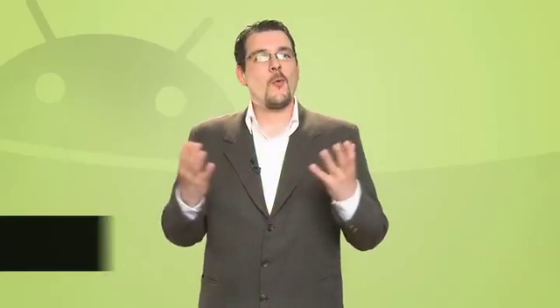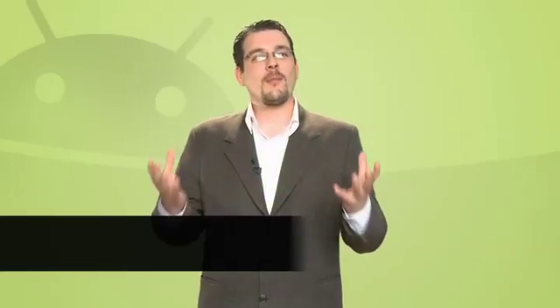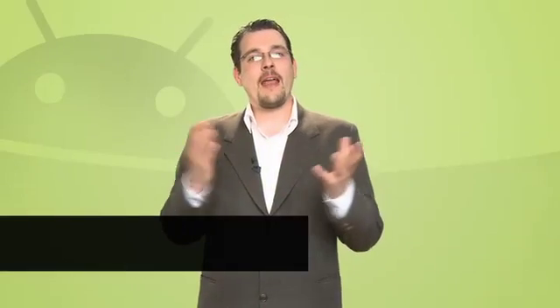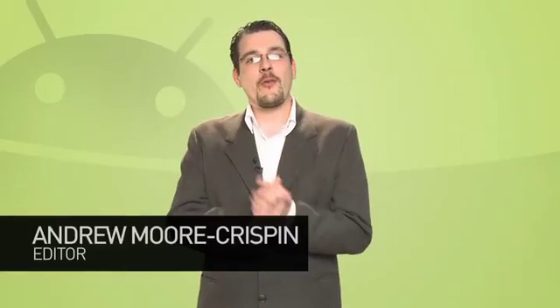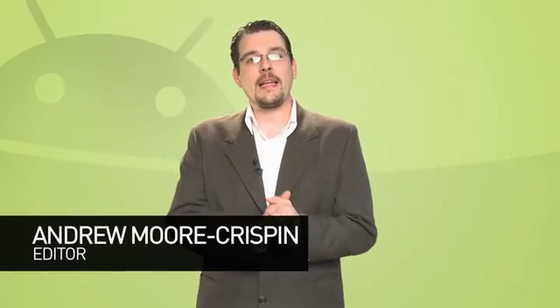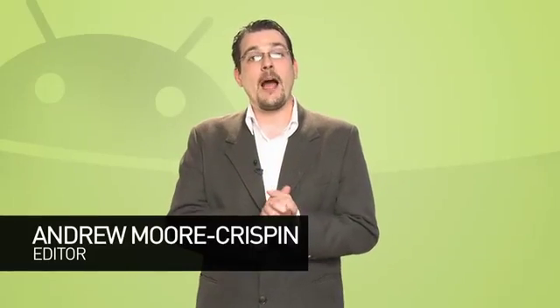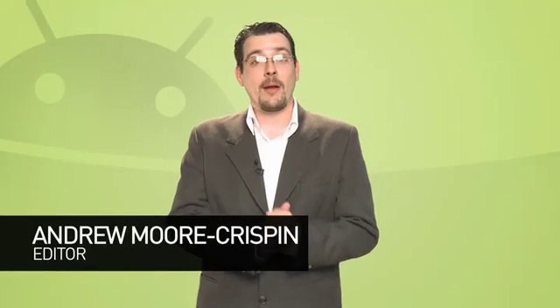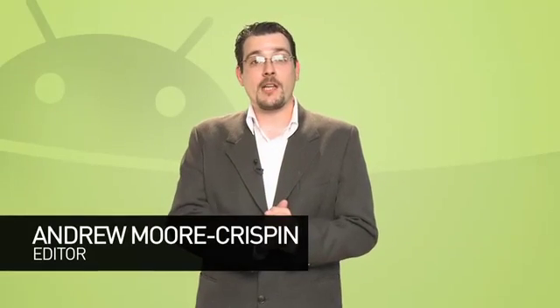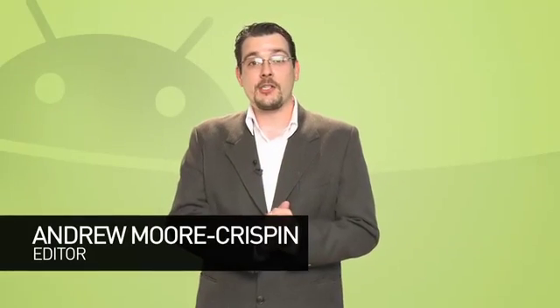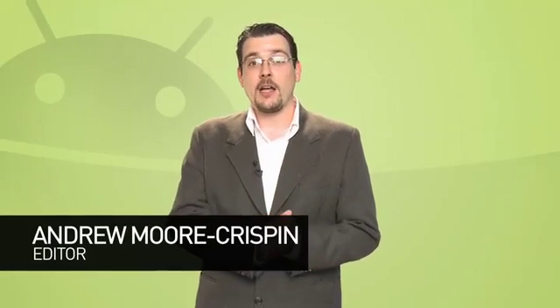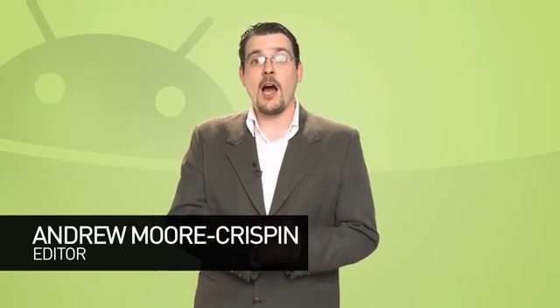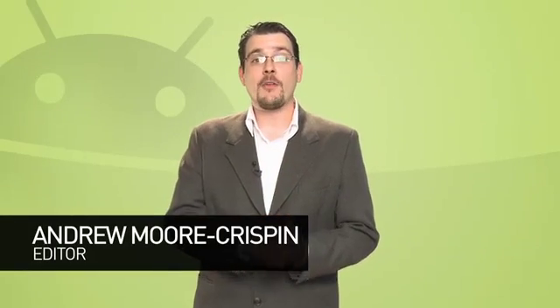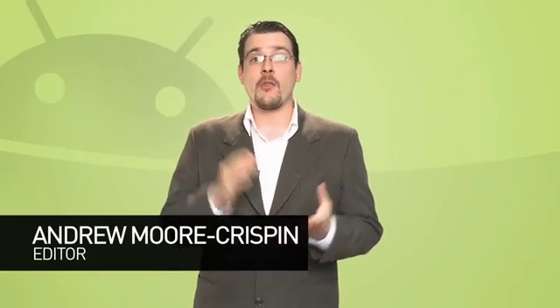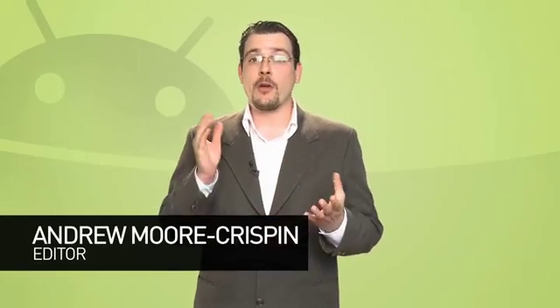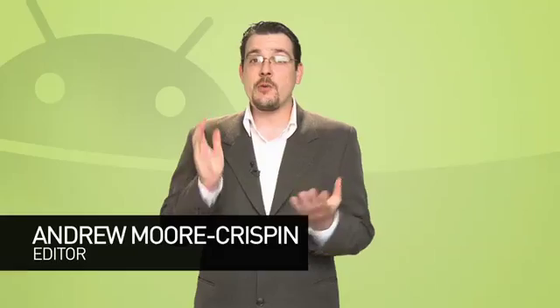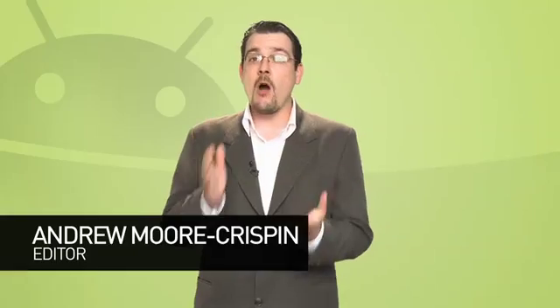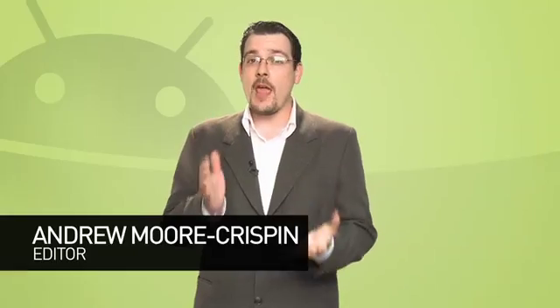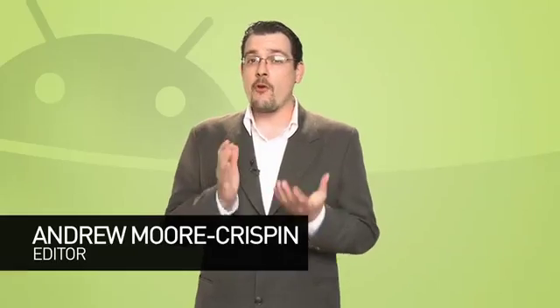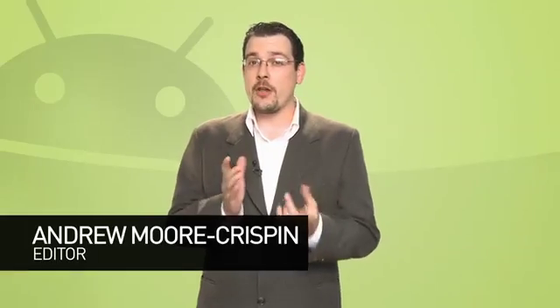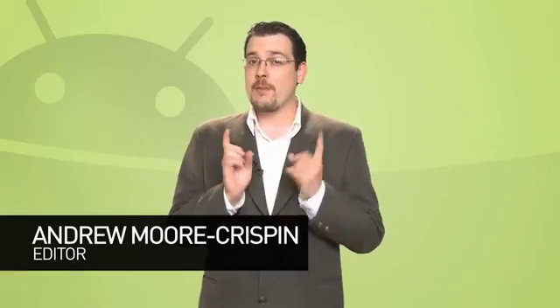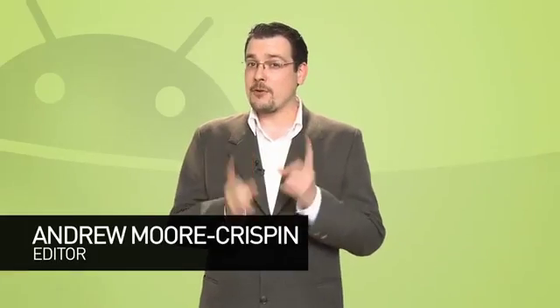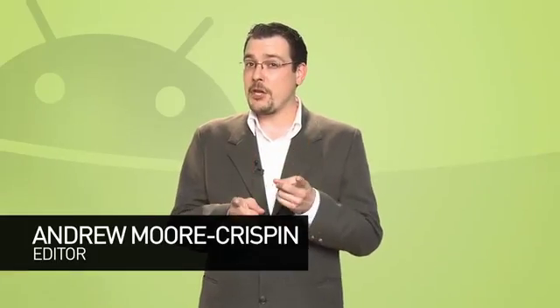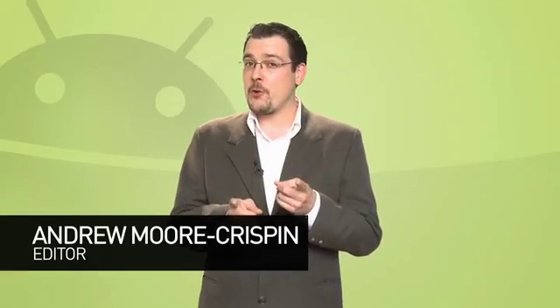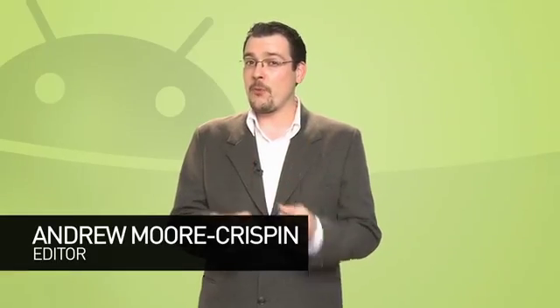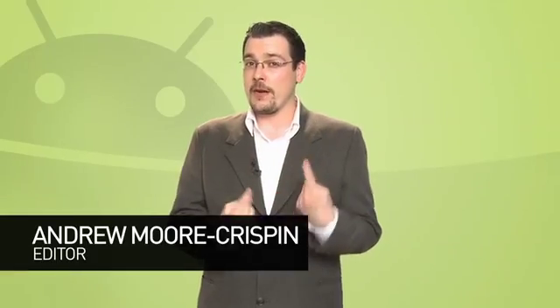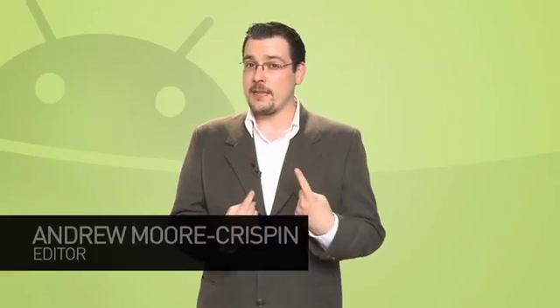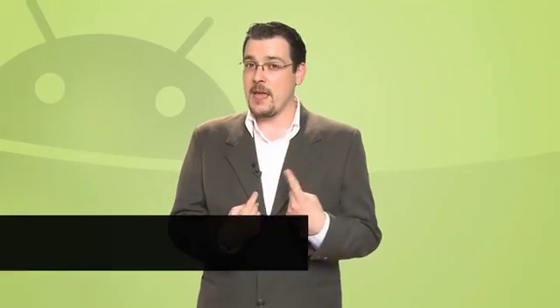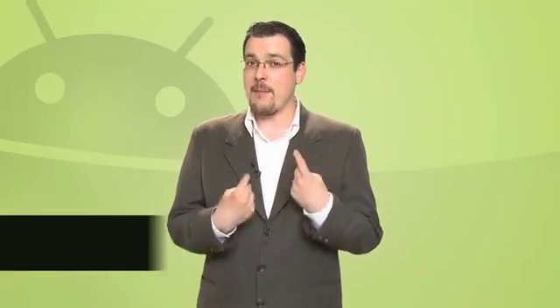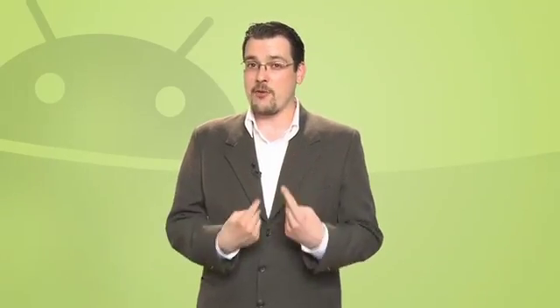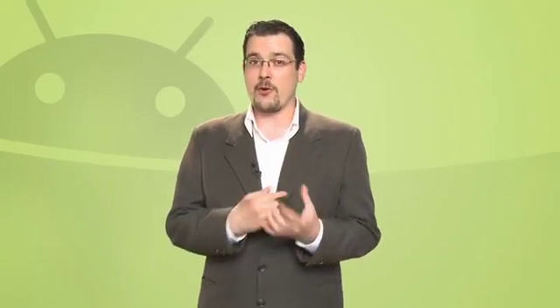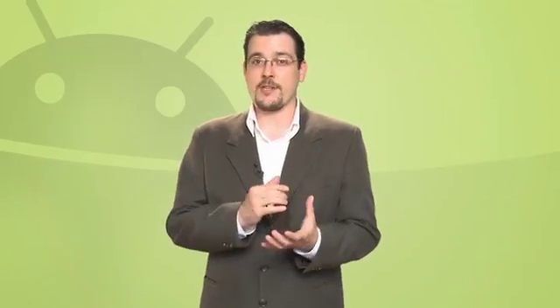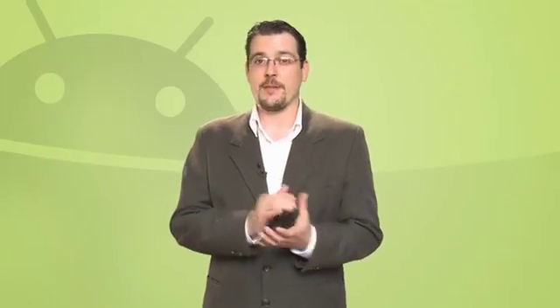Welcome to Android Weekly on Butterscotch.com, the show that brings you all the Android news that matters to you, or at least to me. I'm Andrew Moore Crispin.